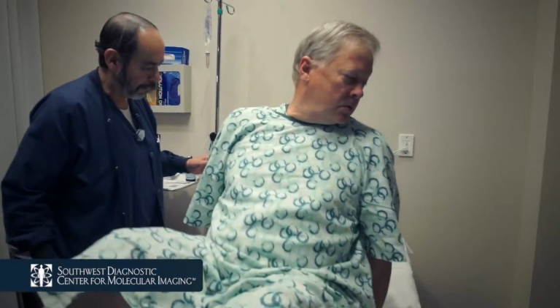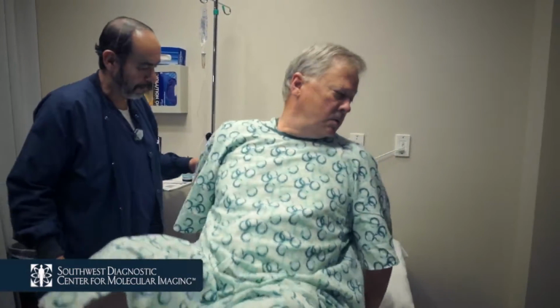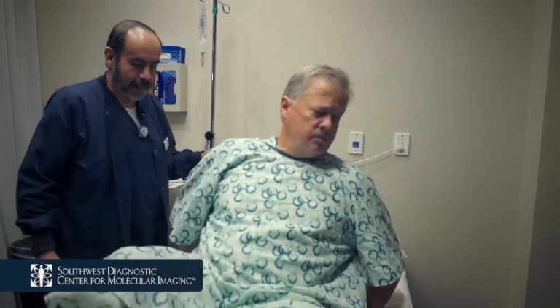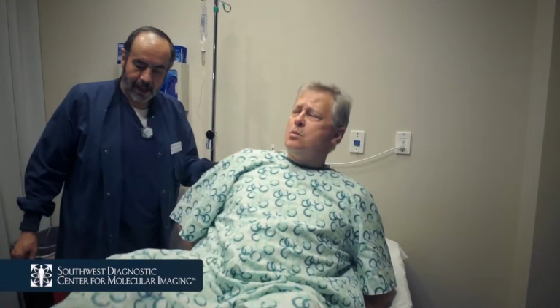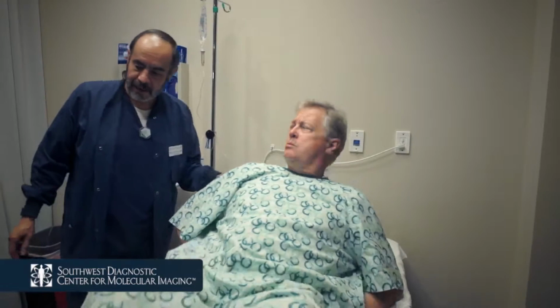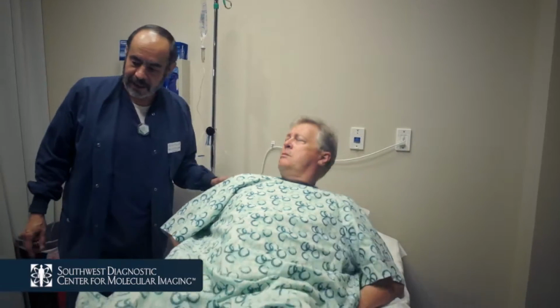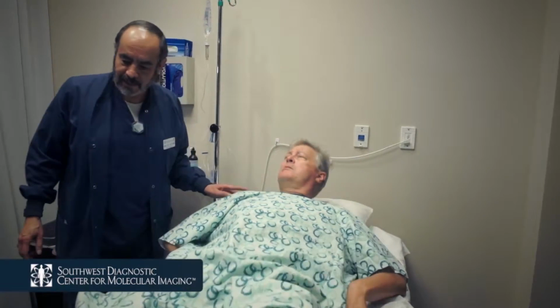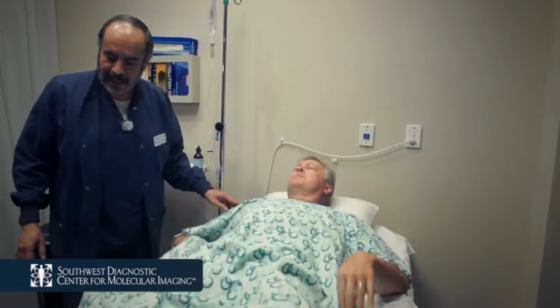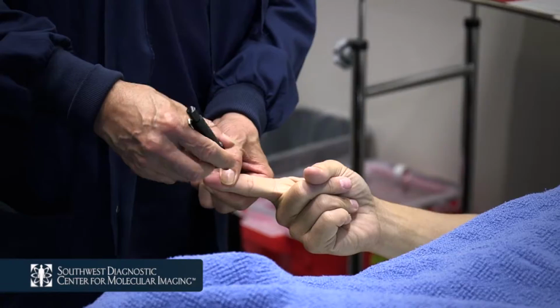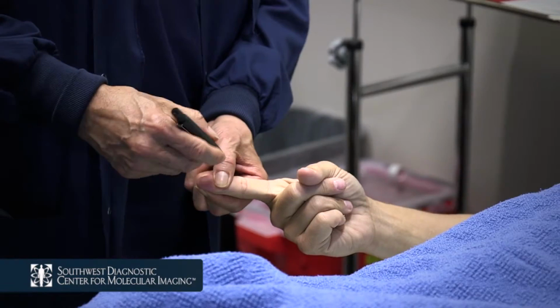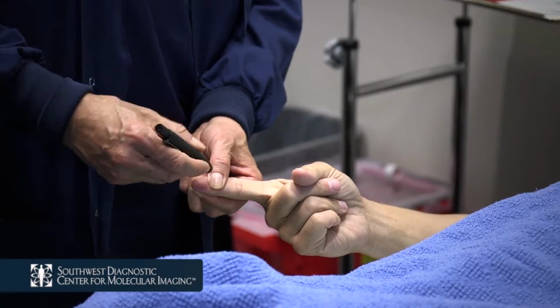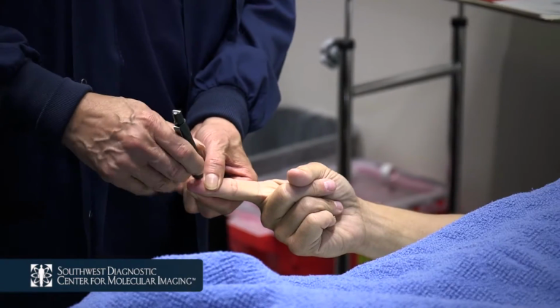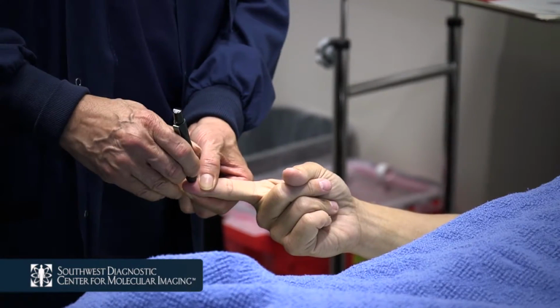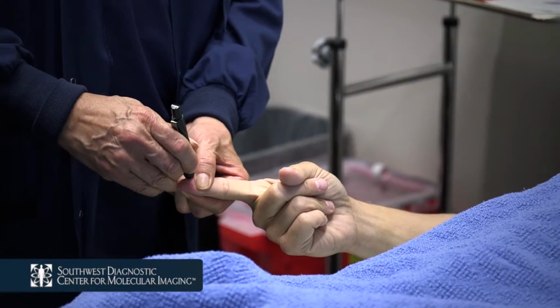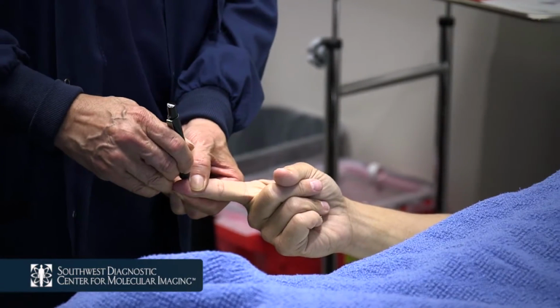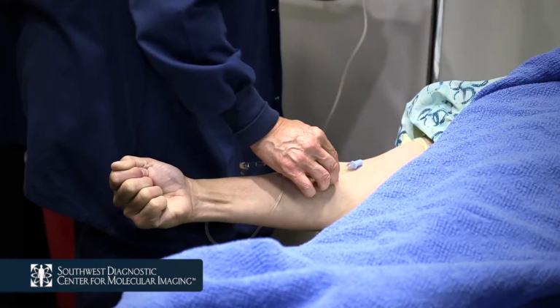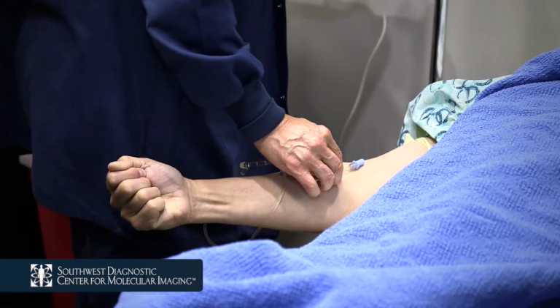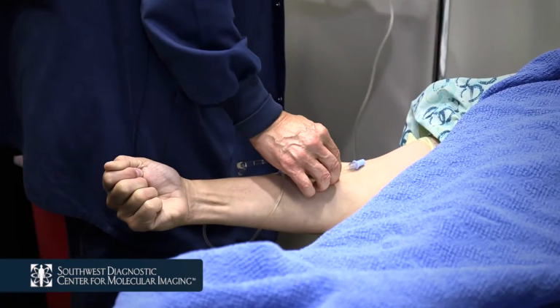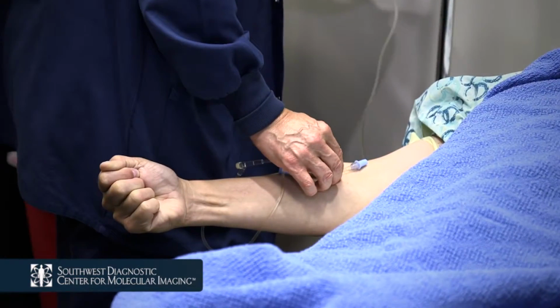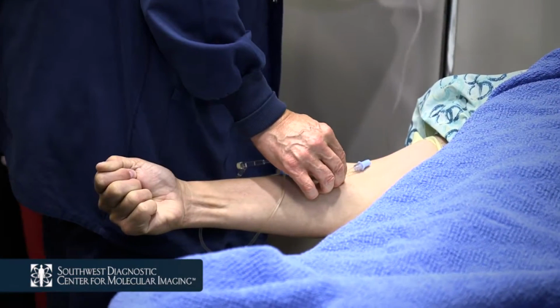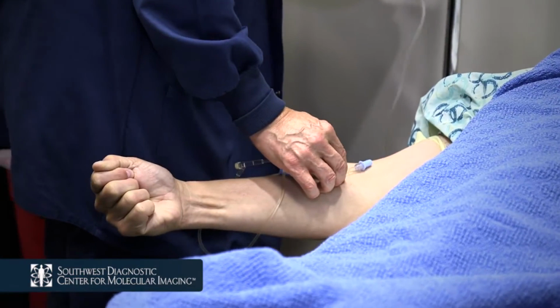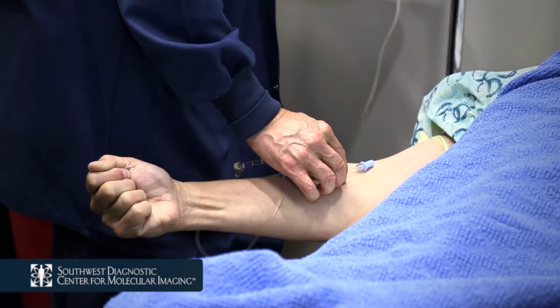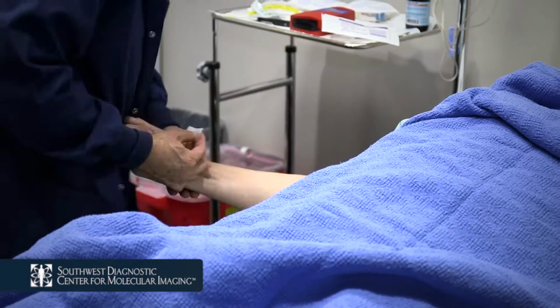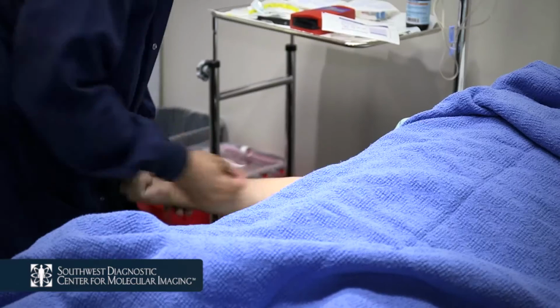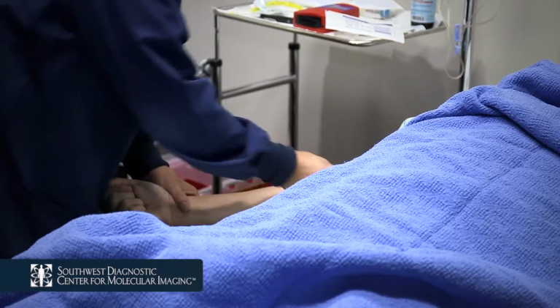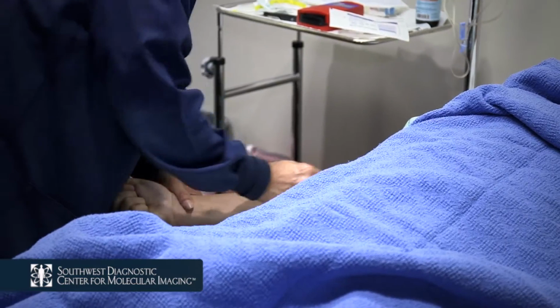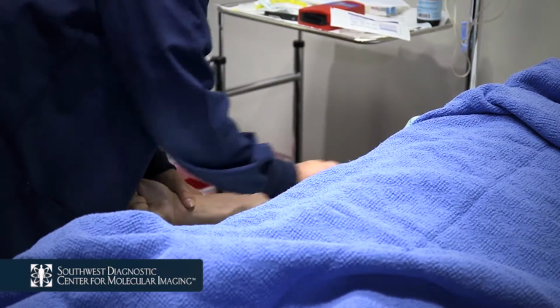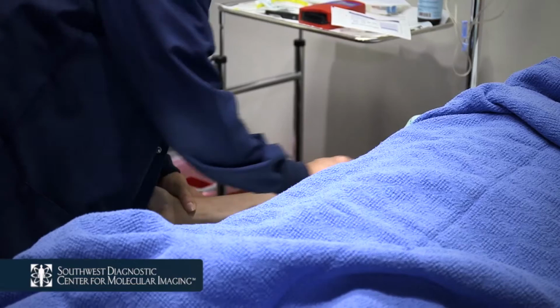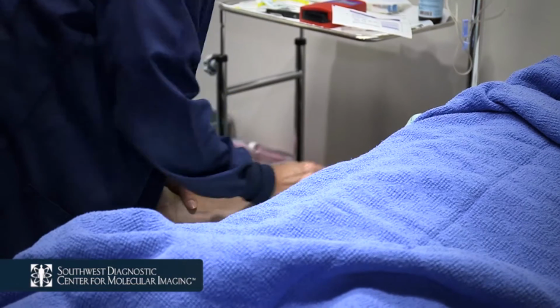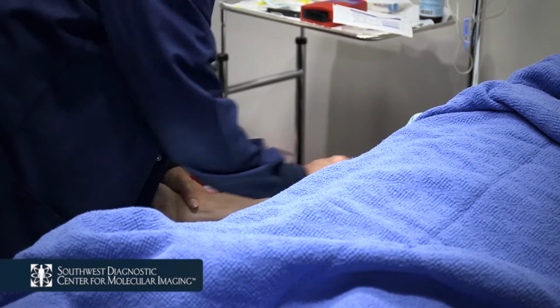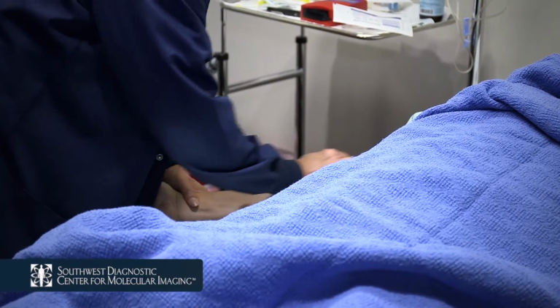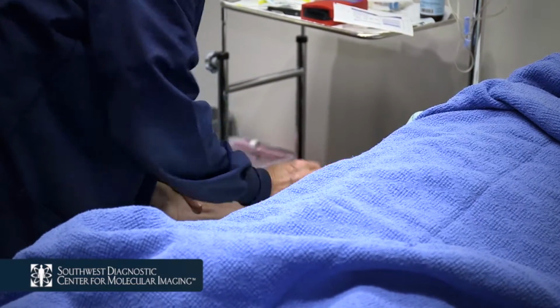Once changed, our highly trained technologists will check your blood sugar, start an IV, and administer your injection for the examination.